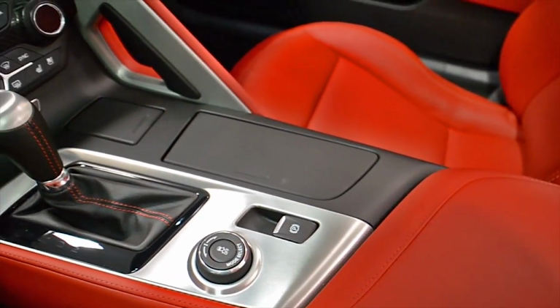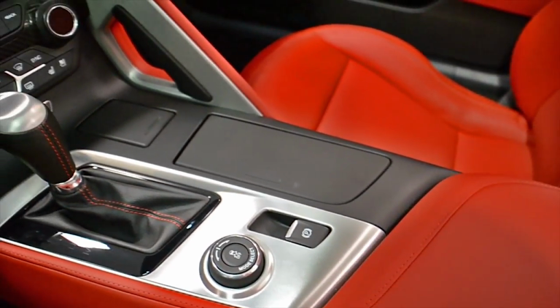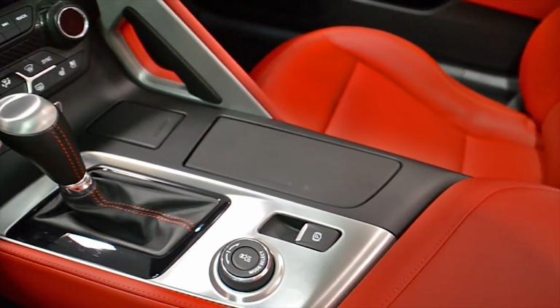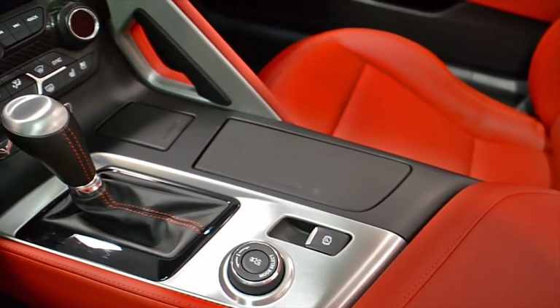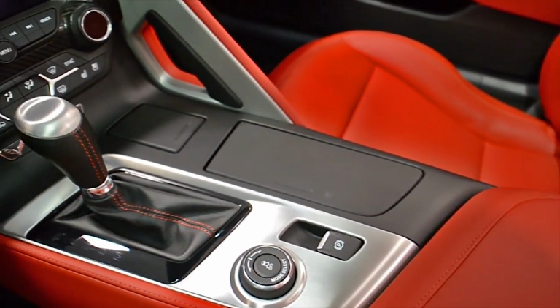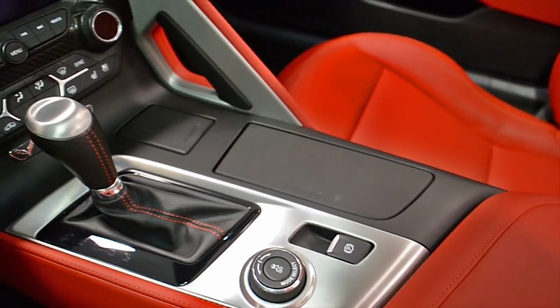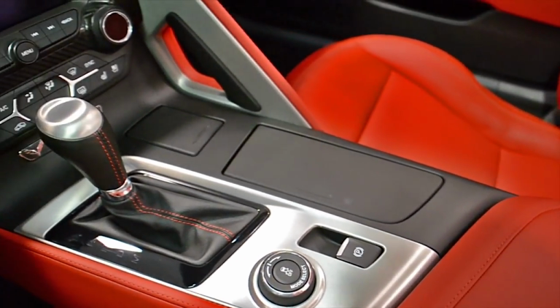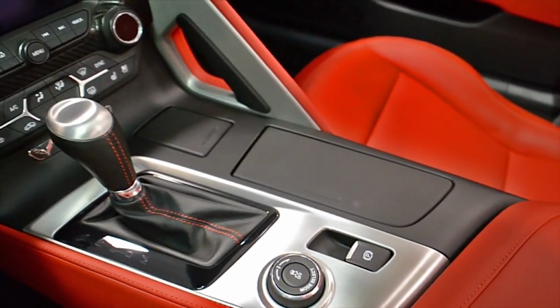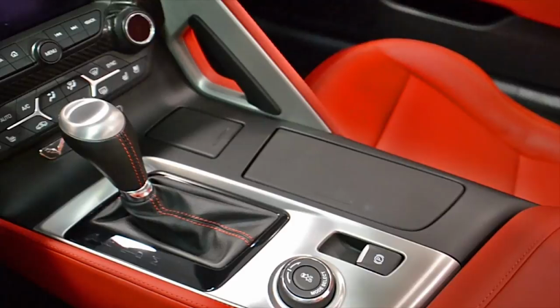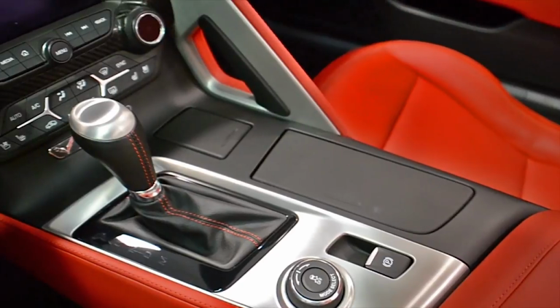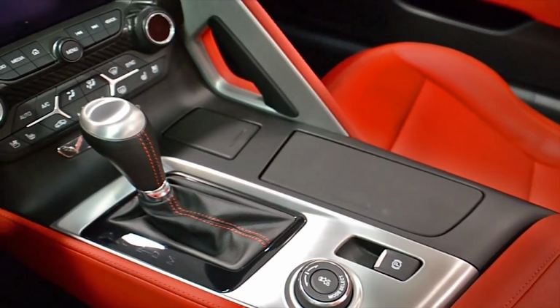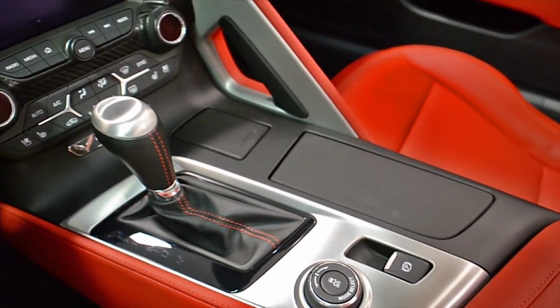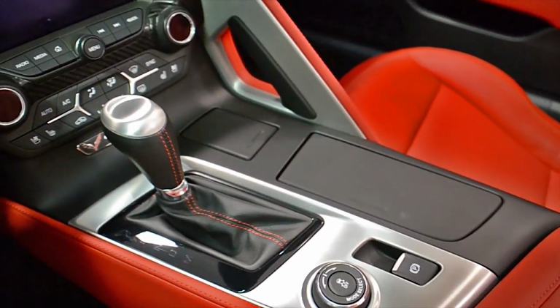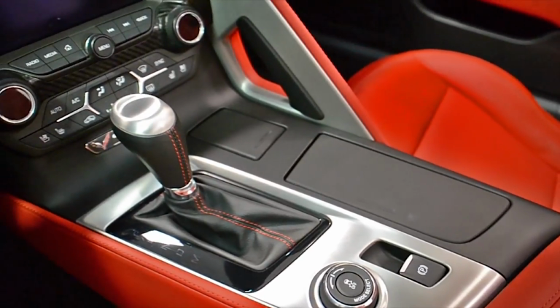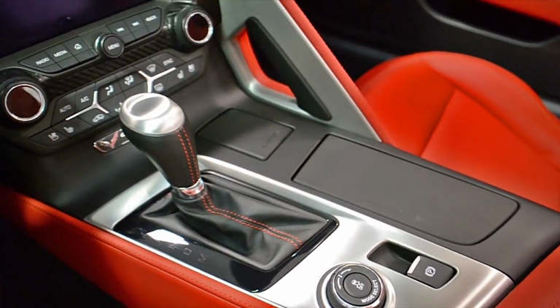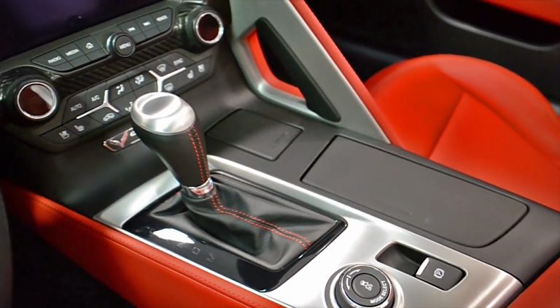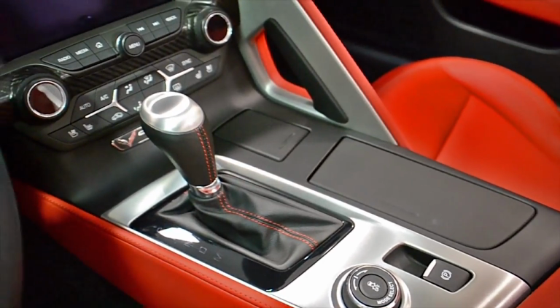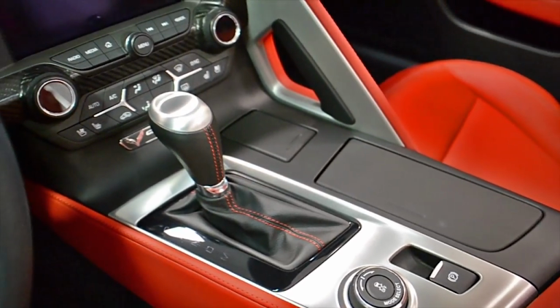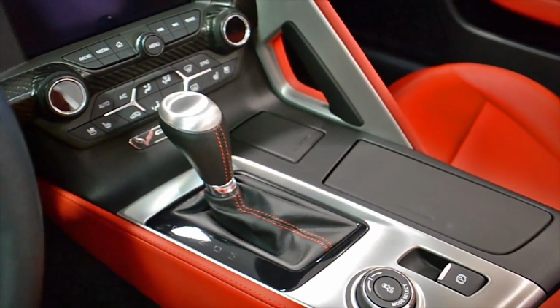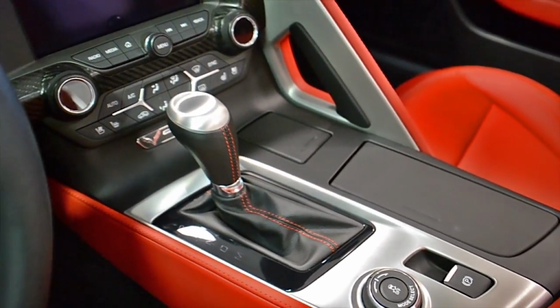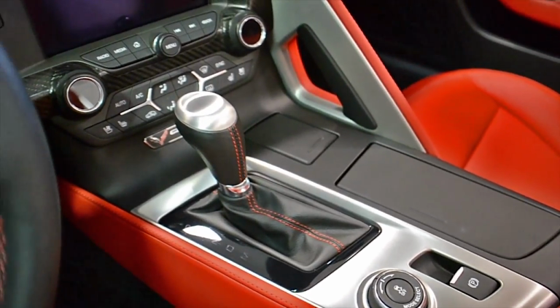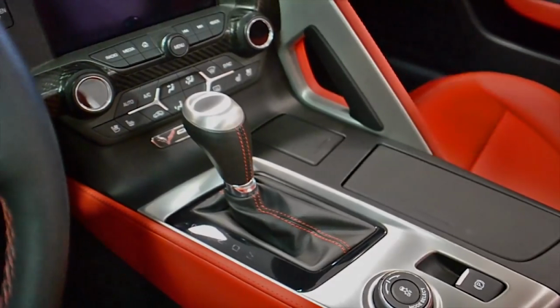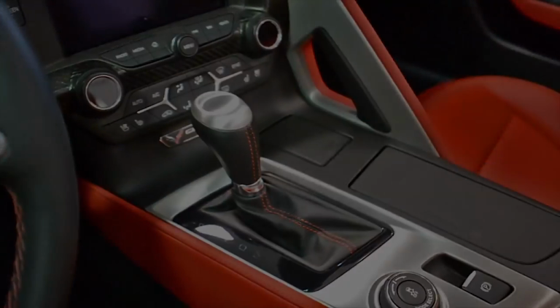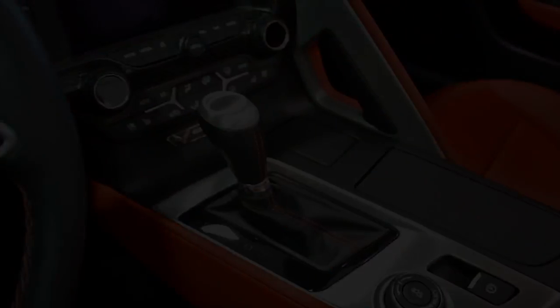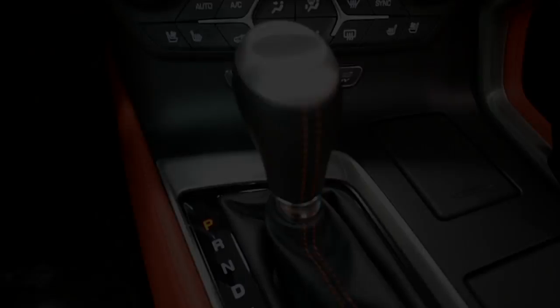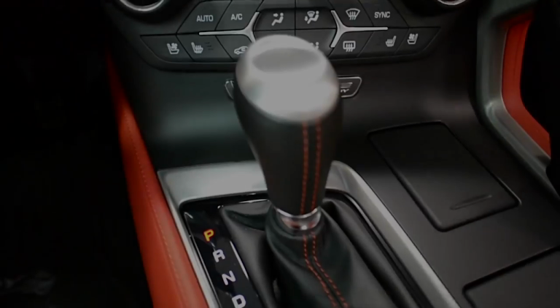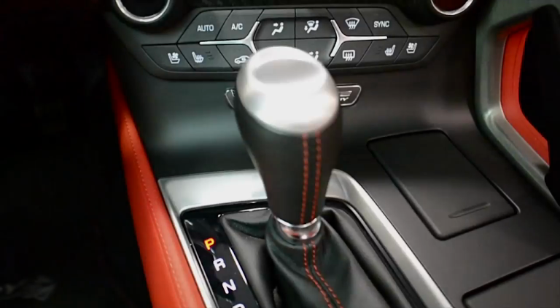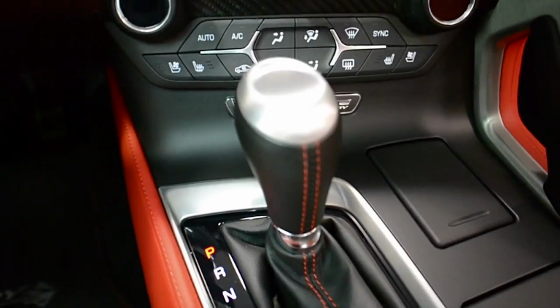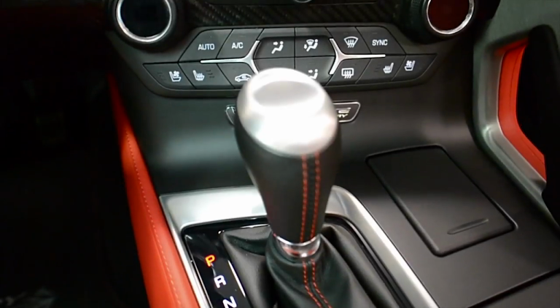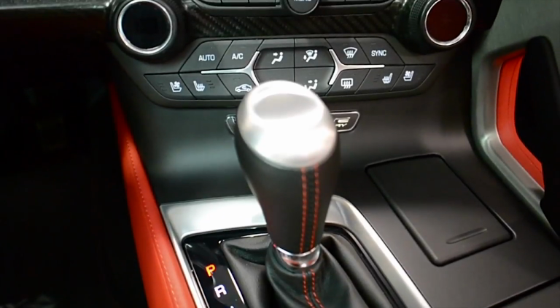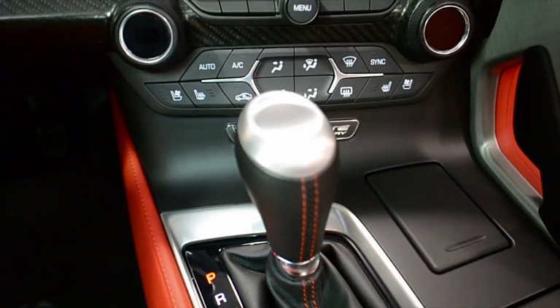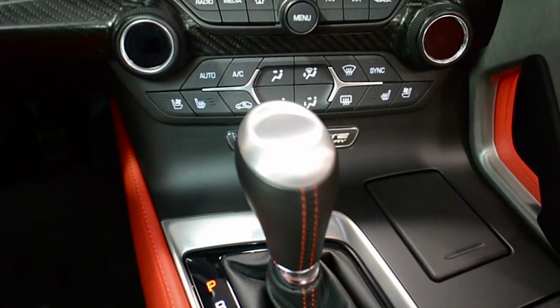This Corvette is still in new condition and comes loaded with options, including the Z51 package.